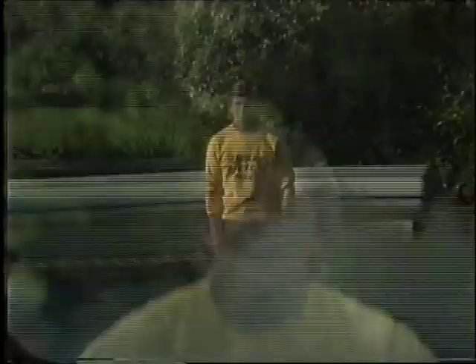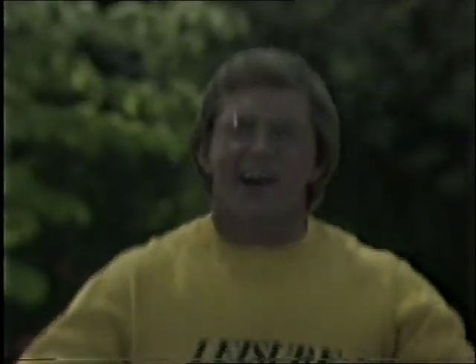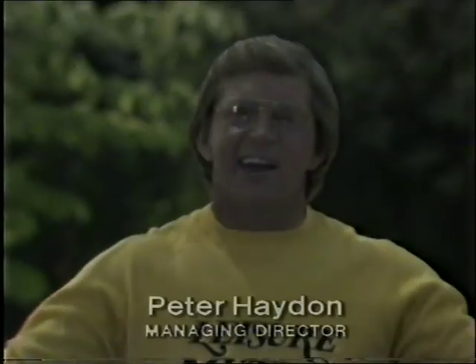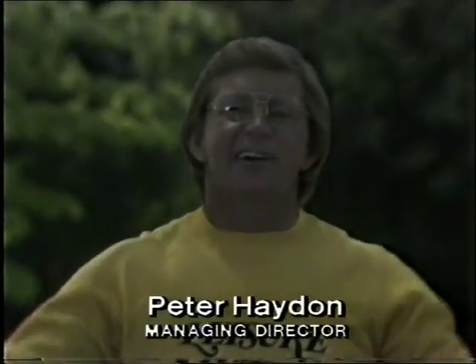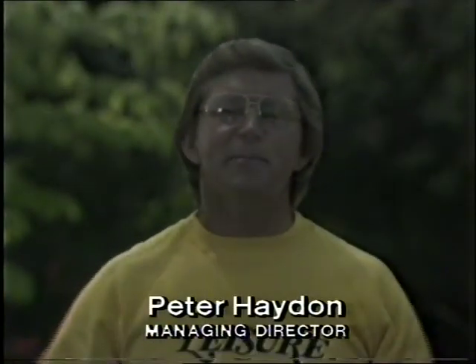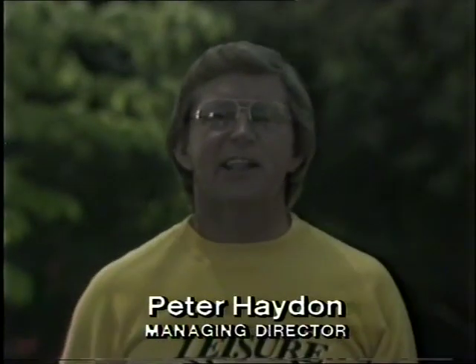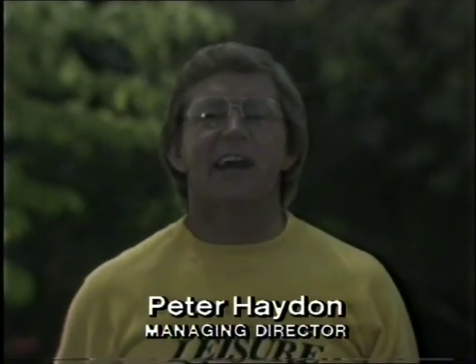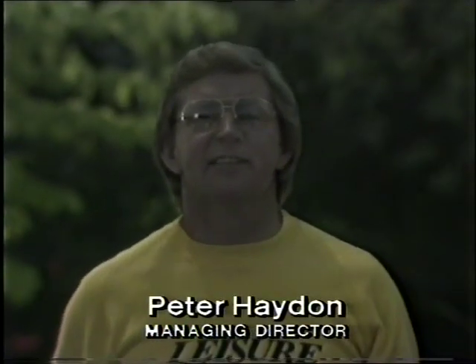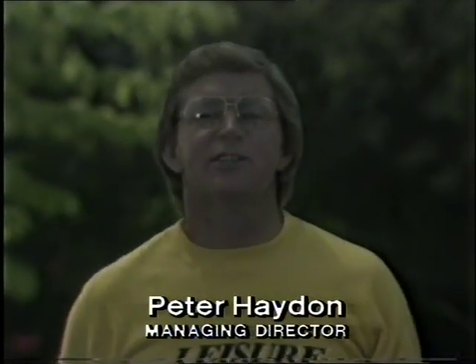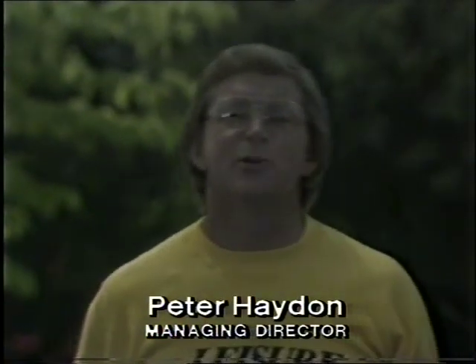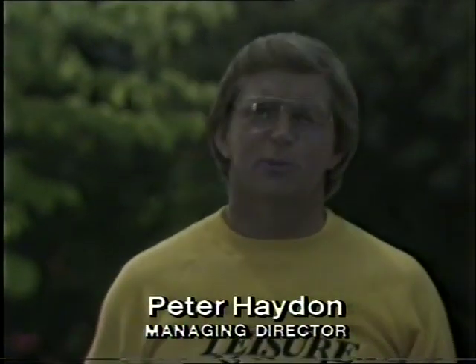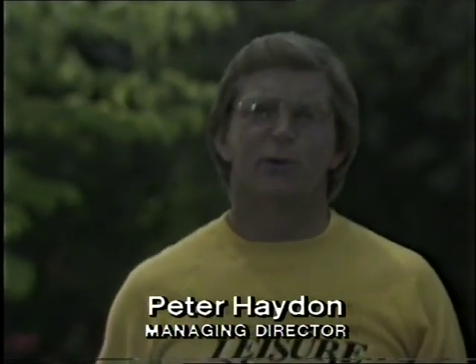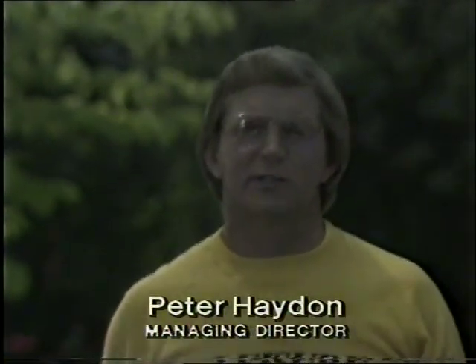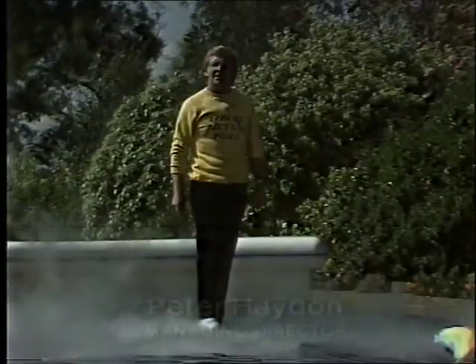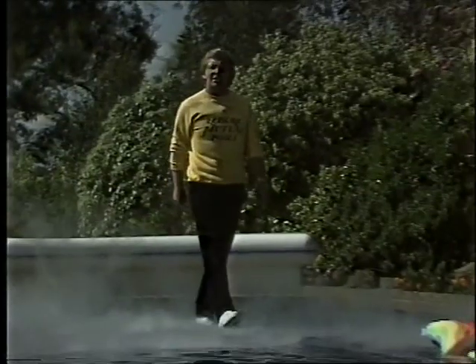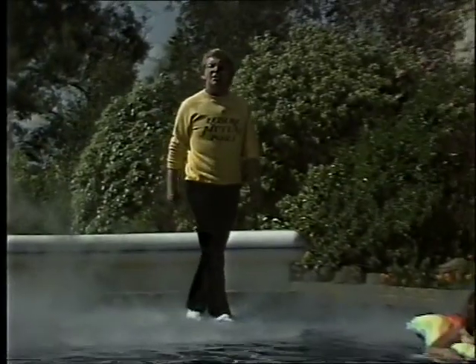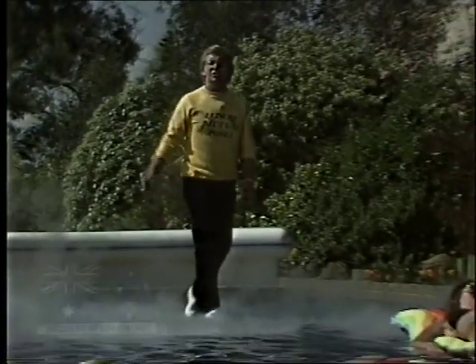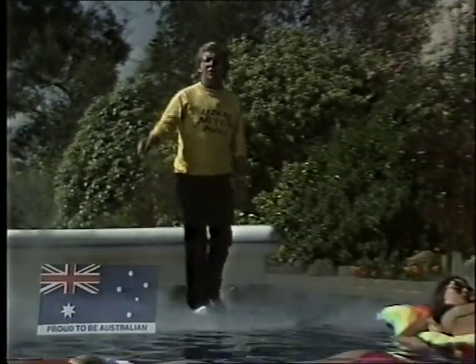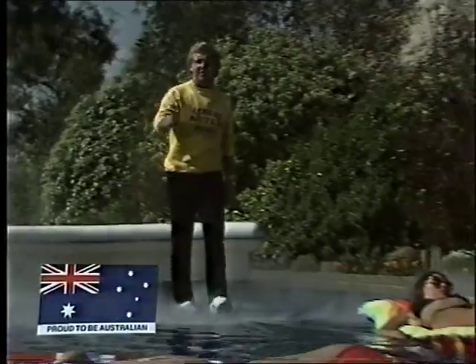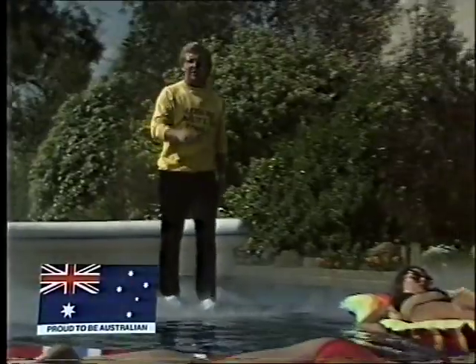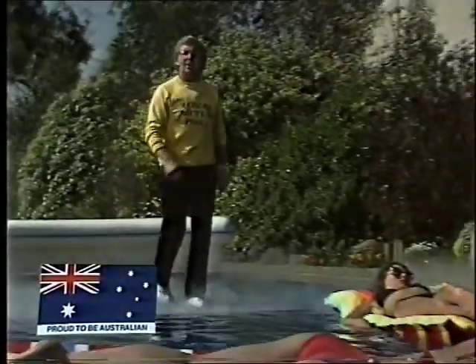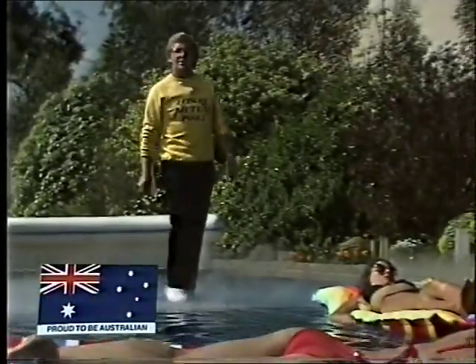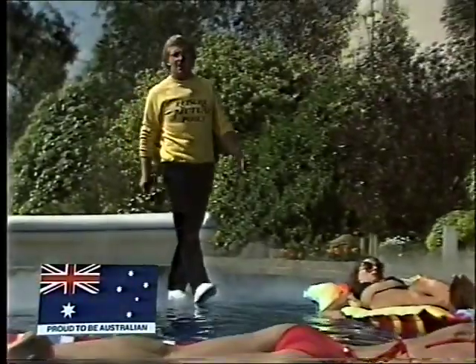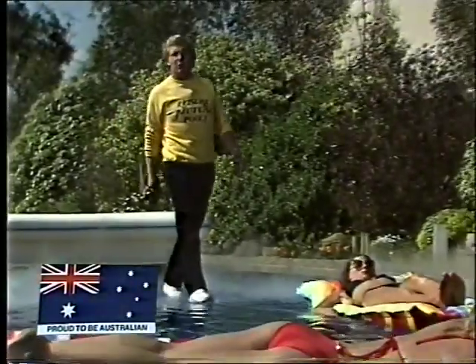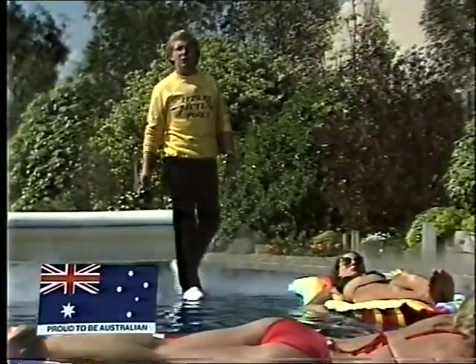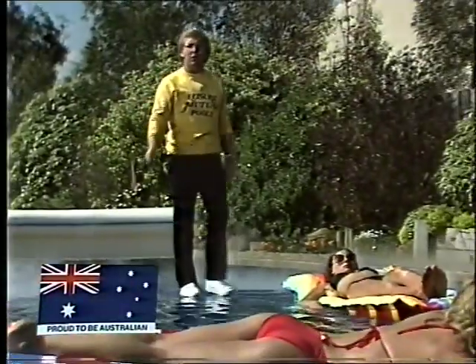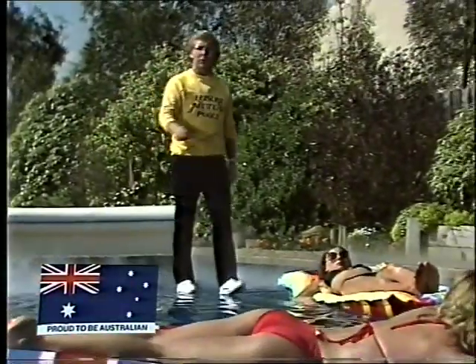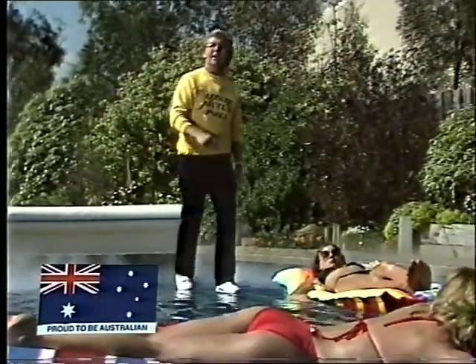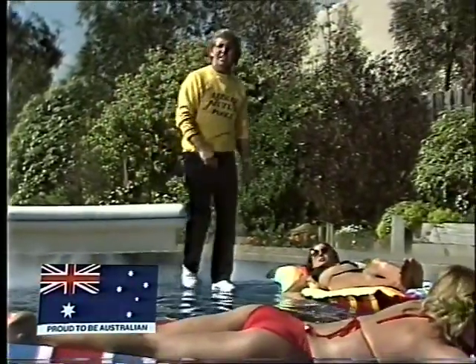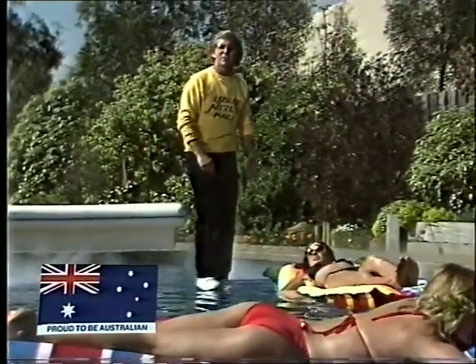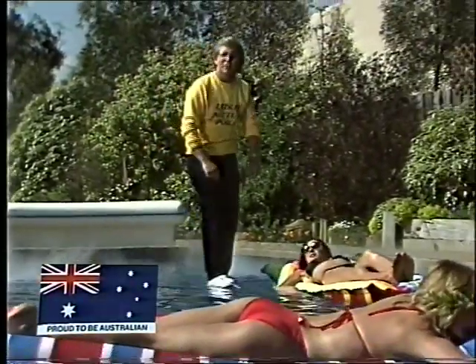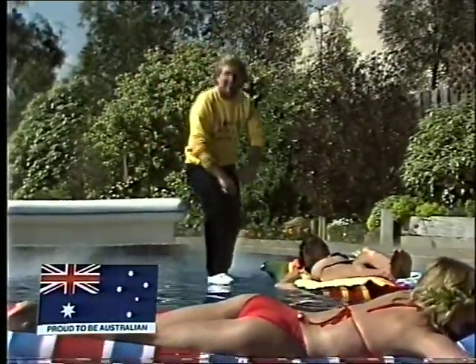Hi, I'm Peter Hayden of Leisure Mutual Pools. Summer's closer than you think and now's the time to water your pool. And here's what you get.